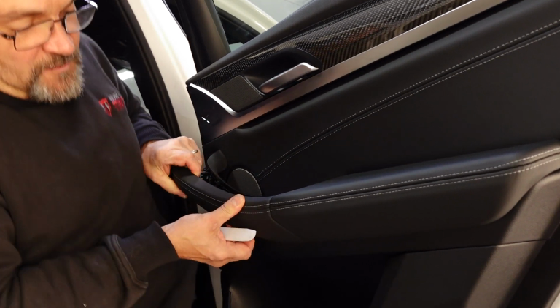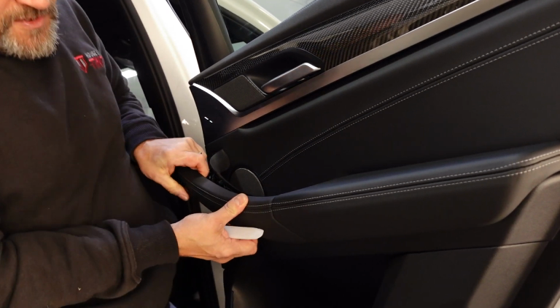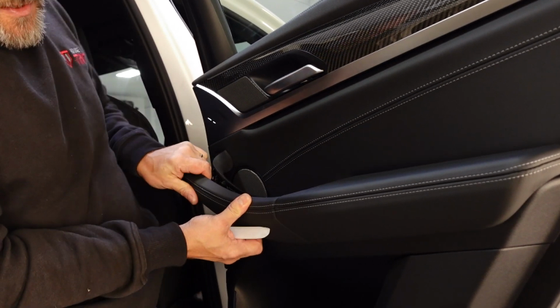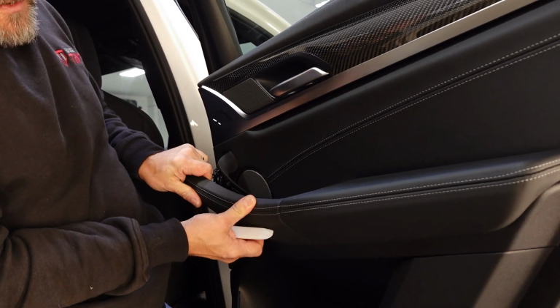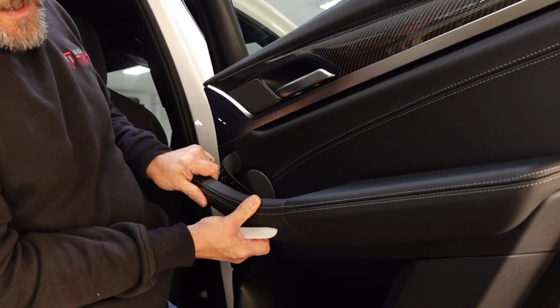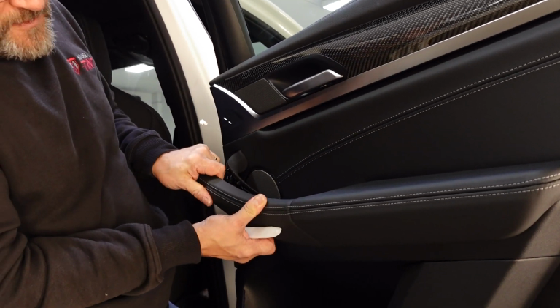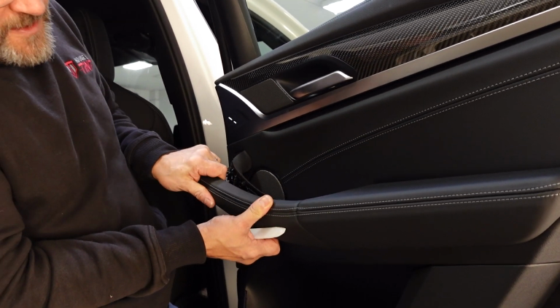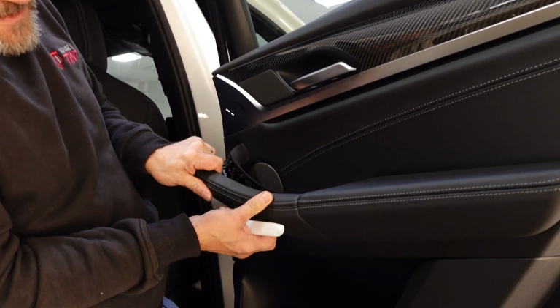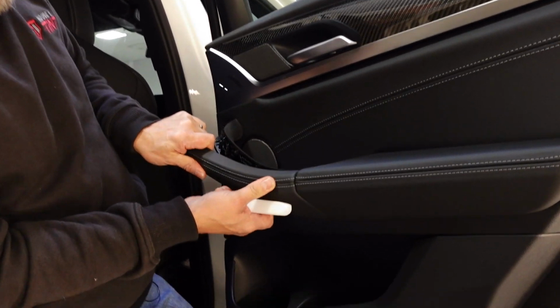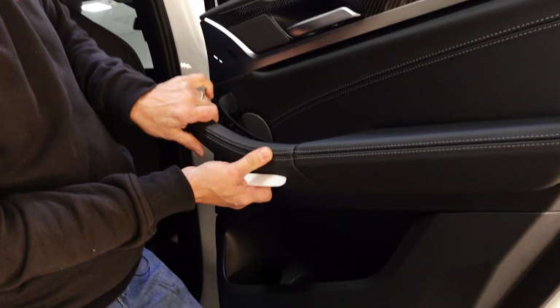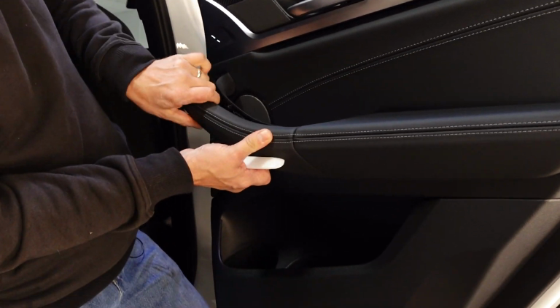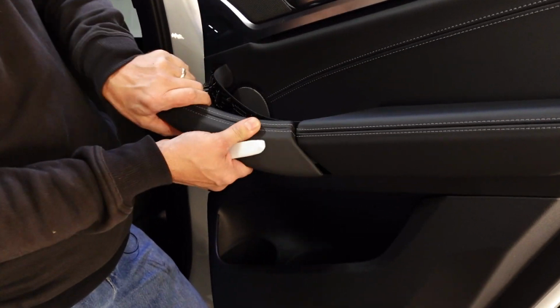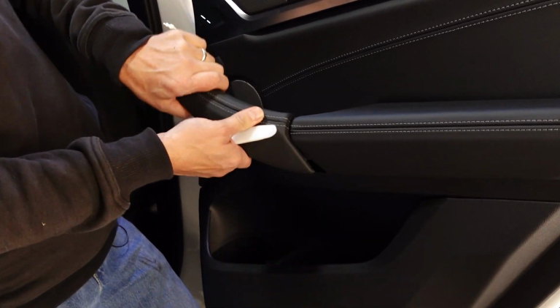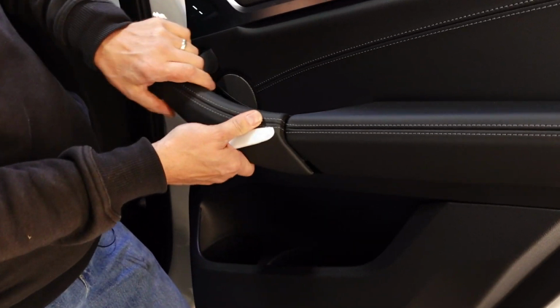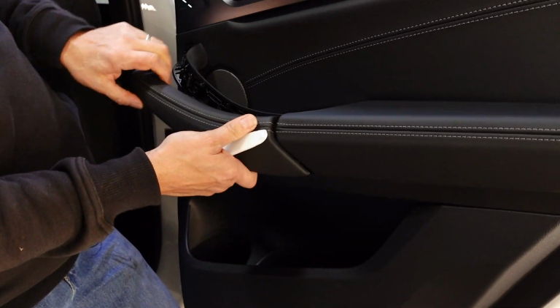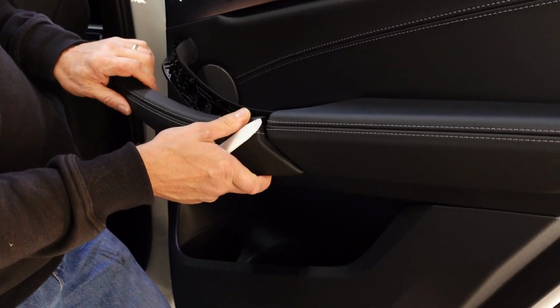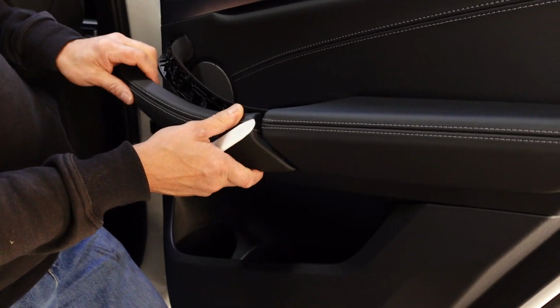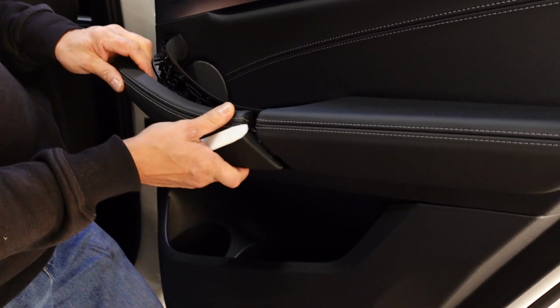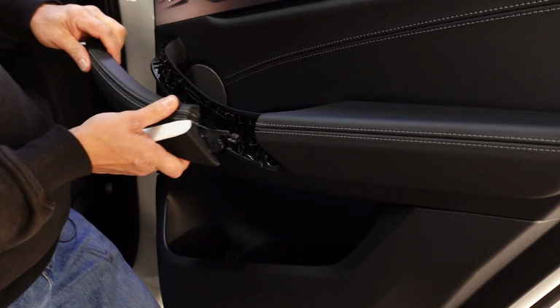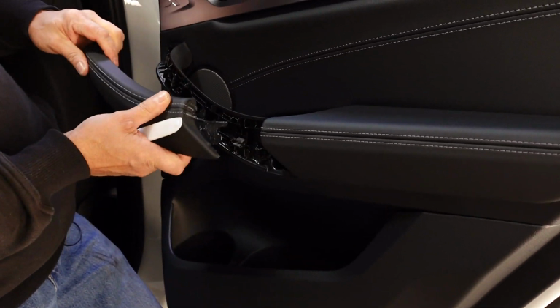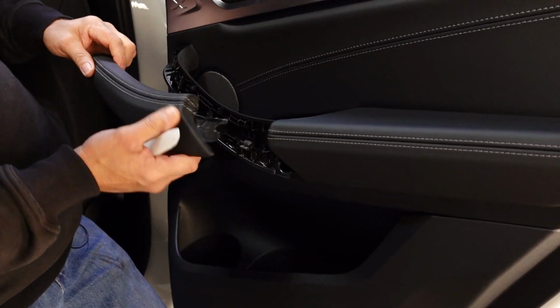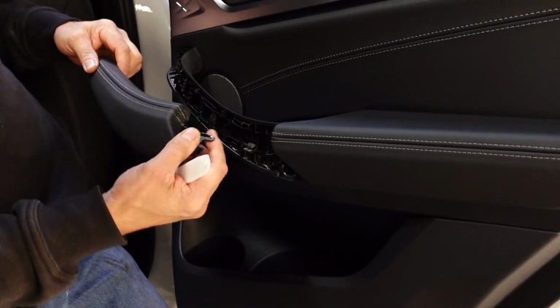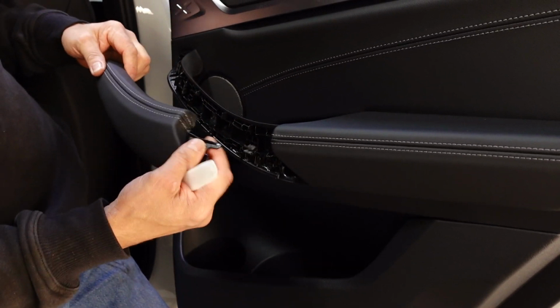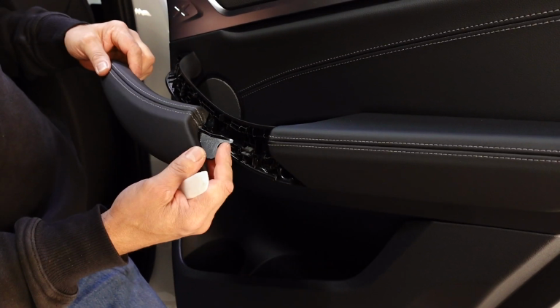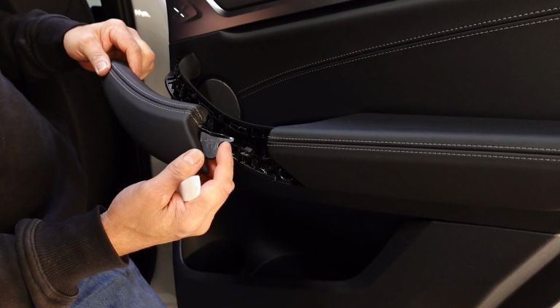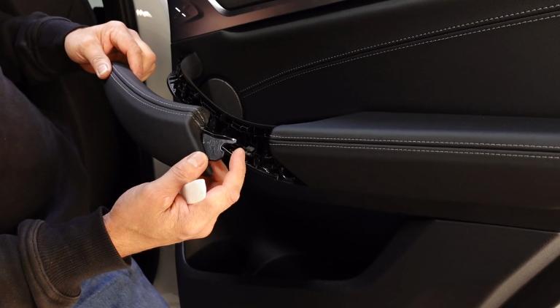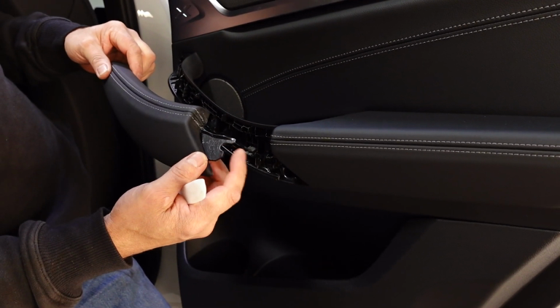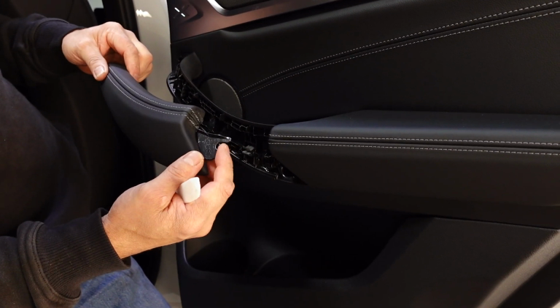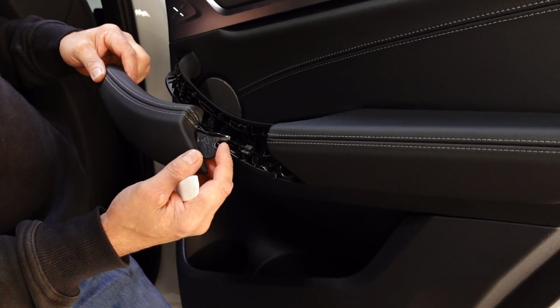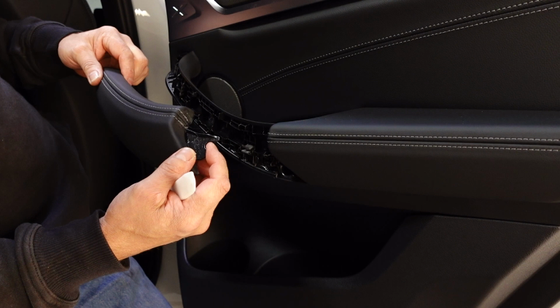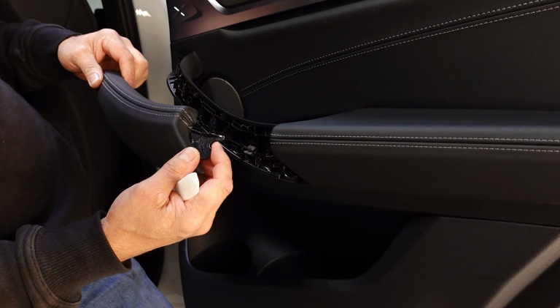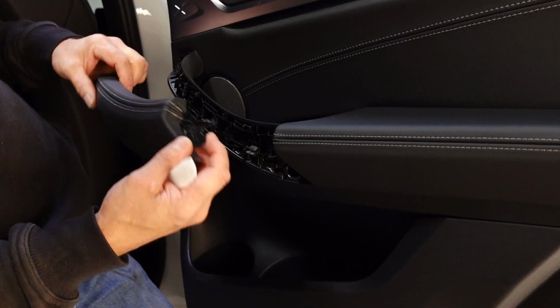Once you get that released, lift it back, slide it forward. You've got that little notch there.